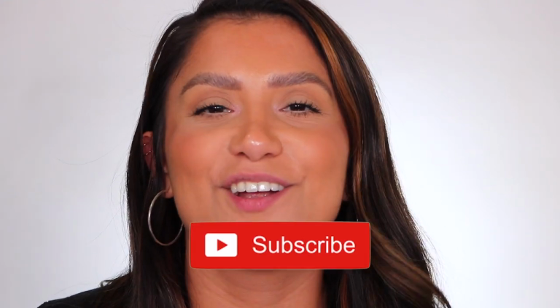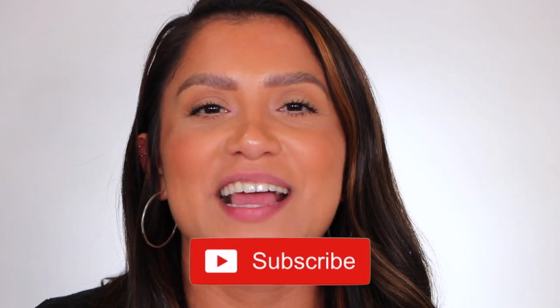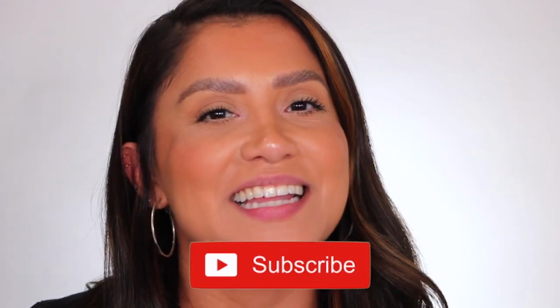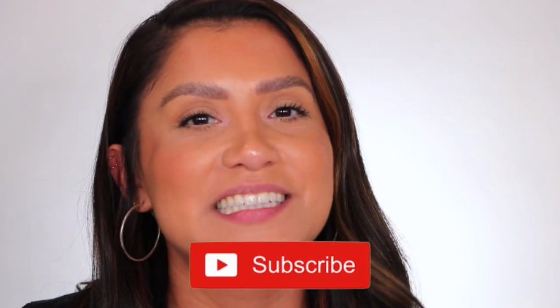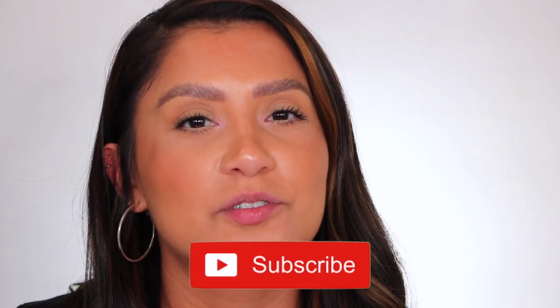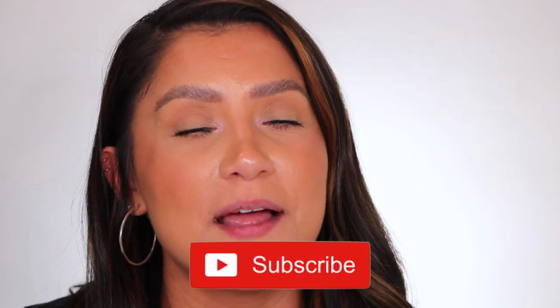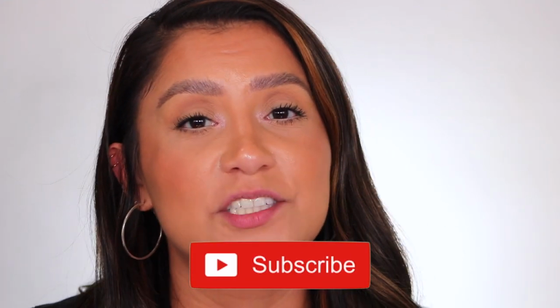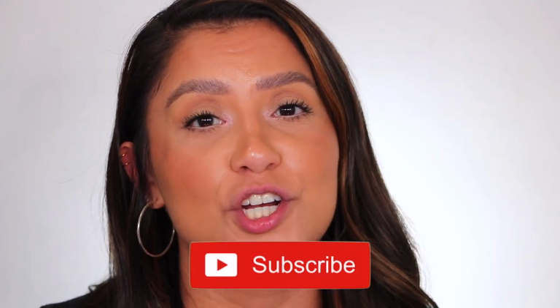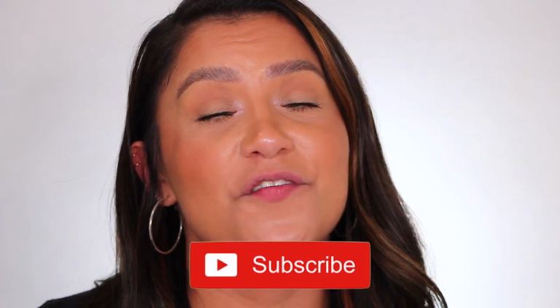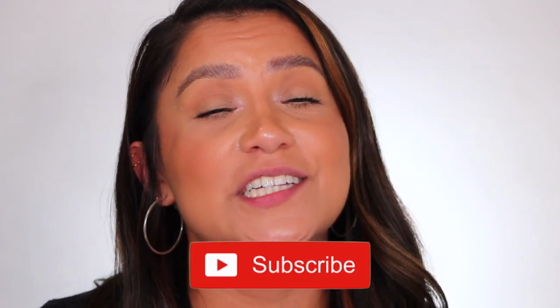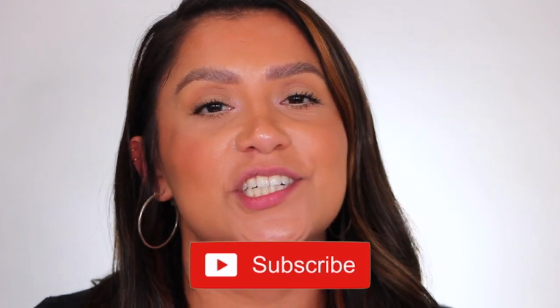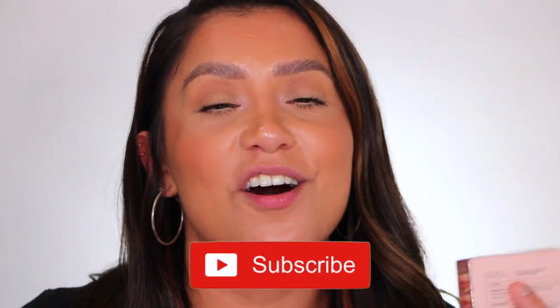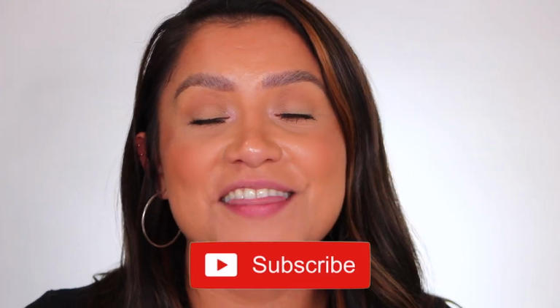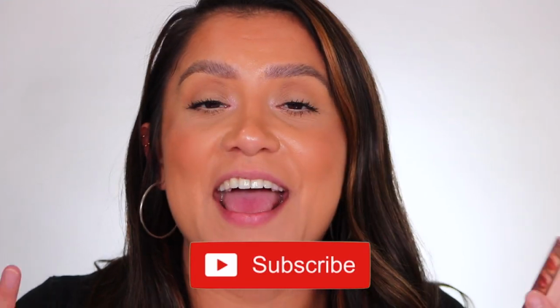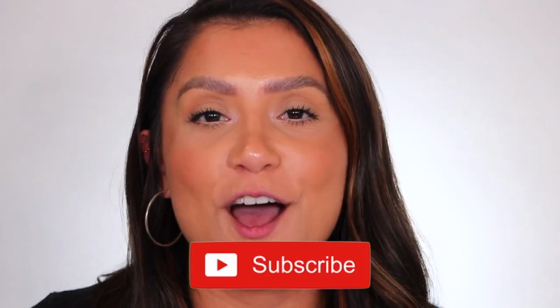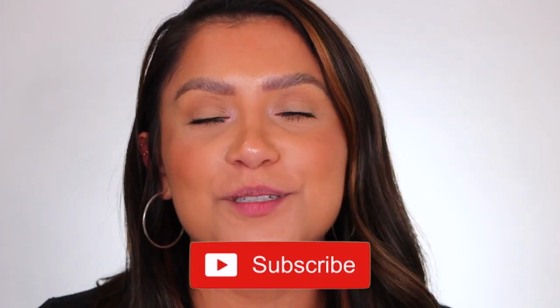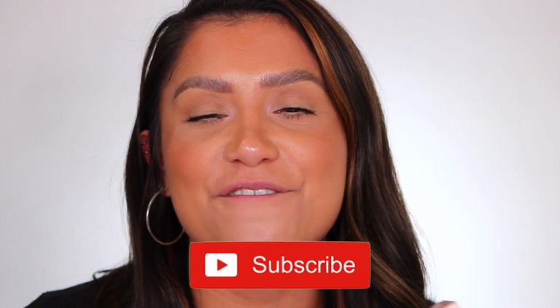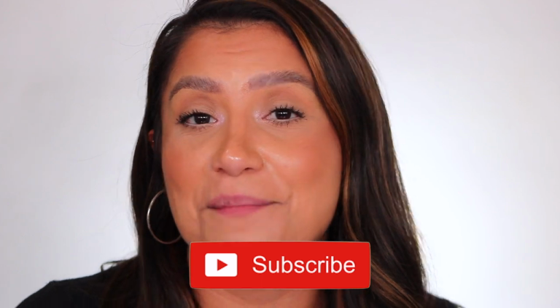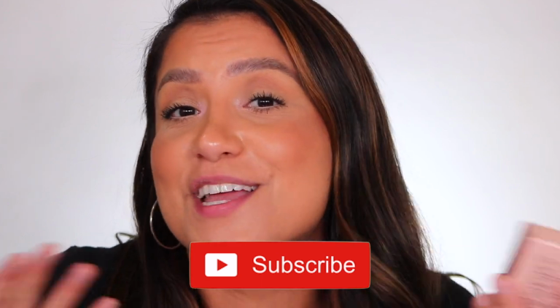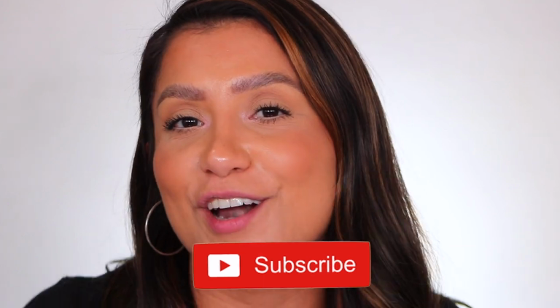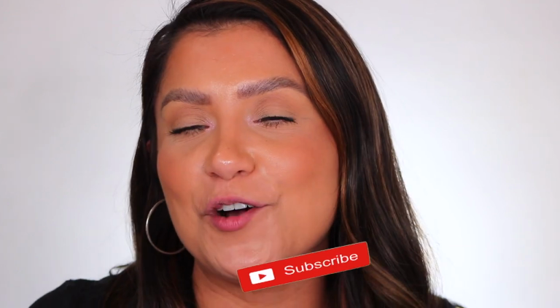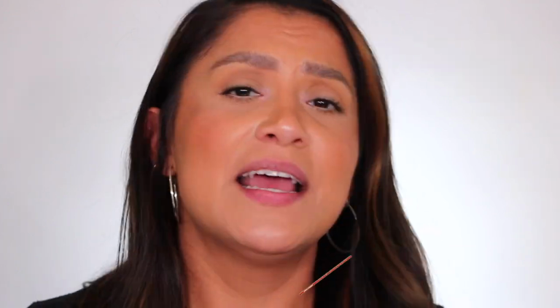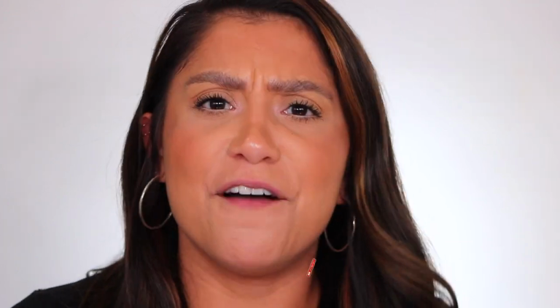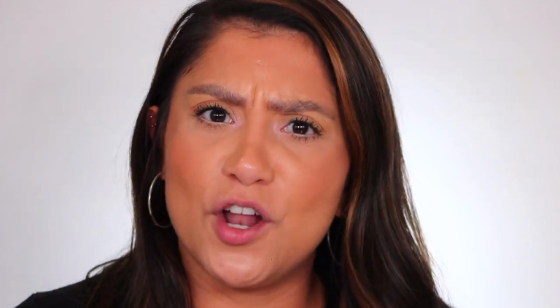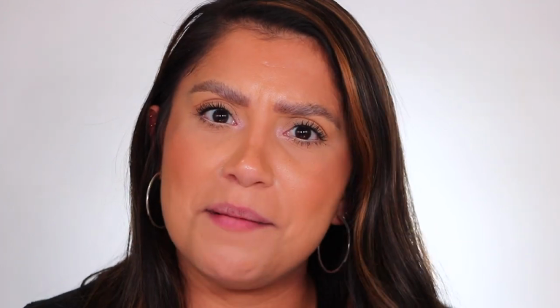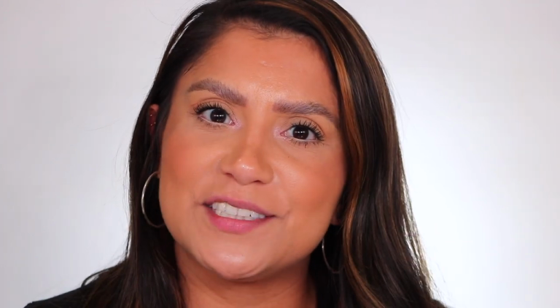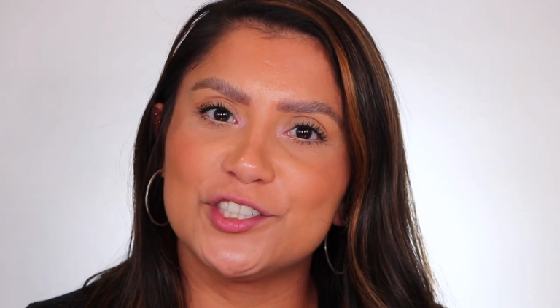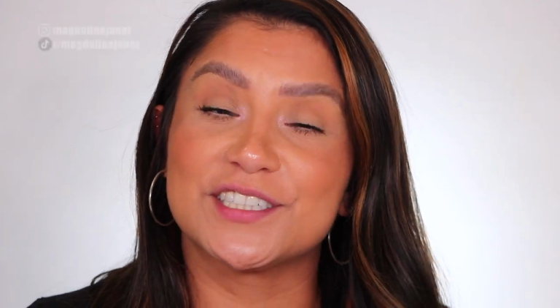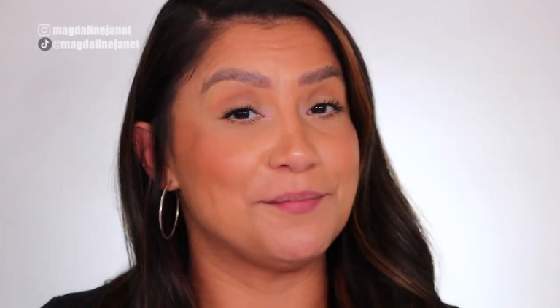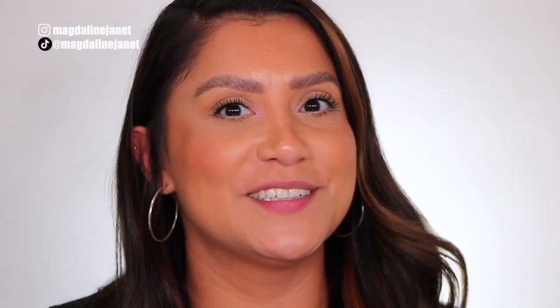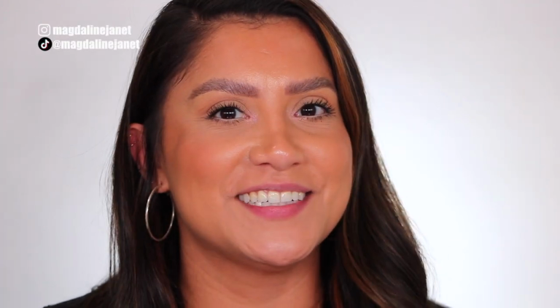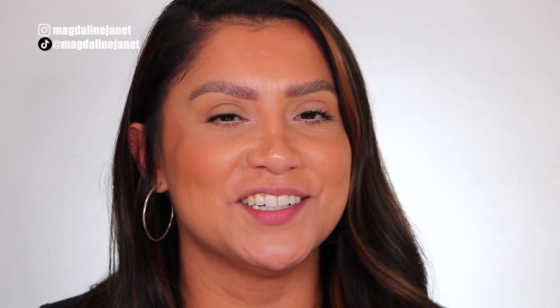Please don't forget to like, subscribe, and turn your notifications on — that helps our family grow. And follow me on my socials because I'm always there too.